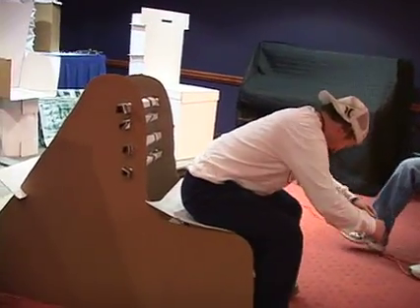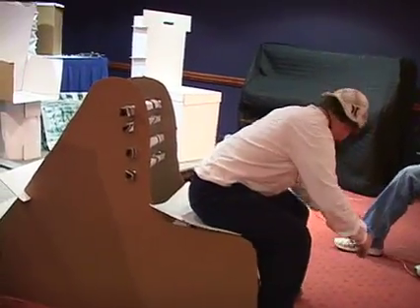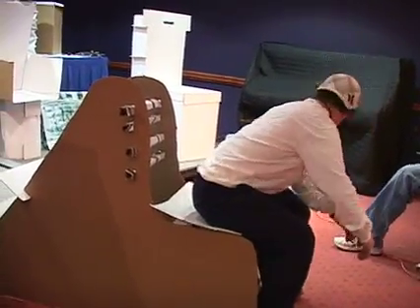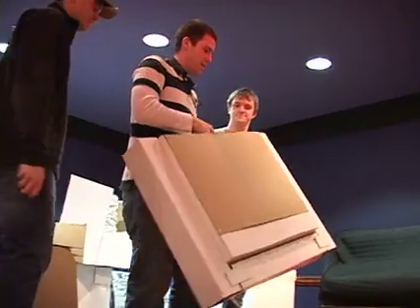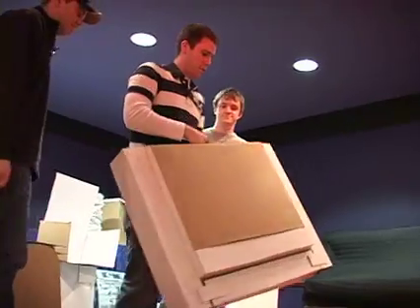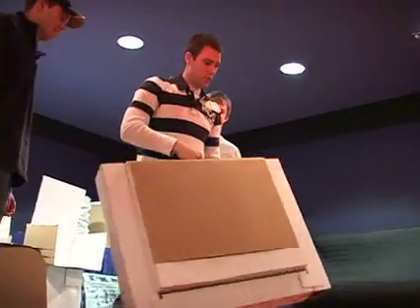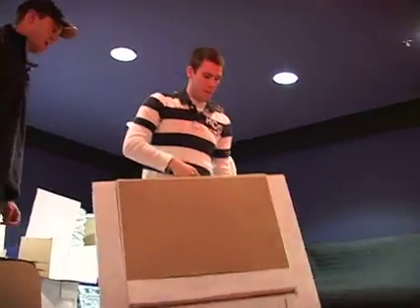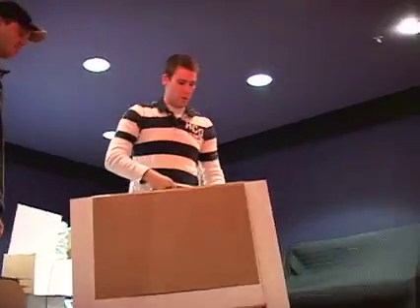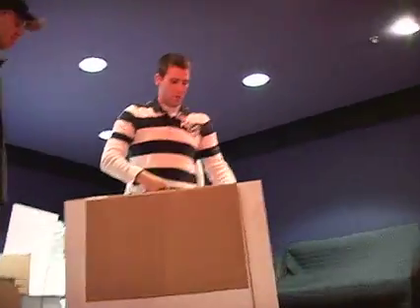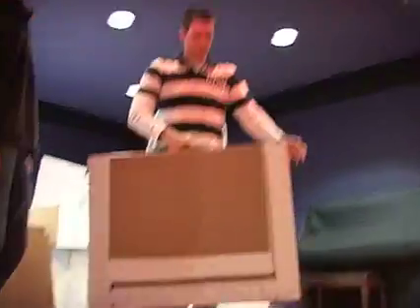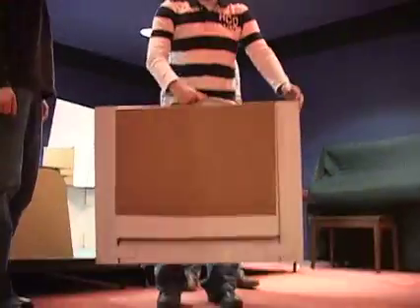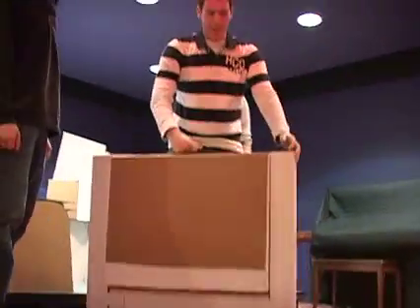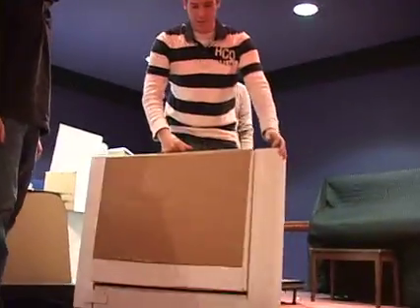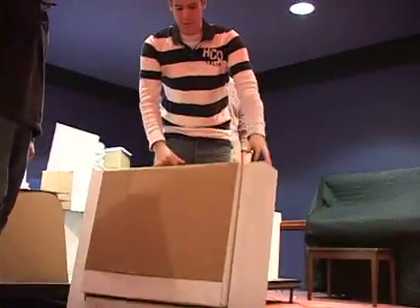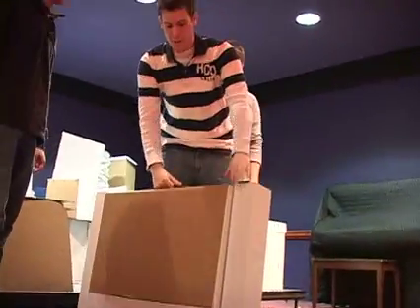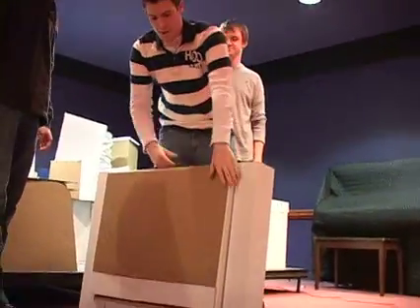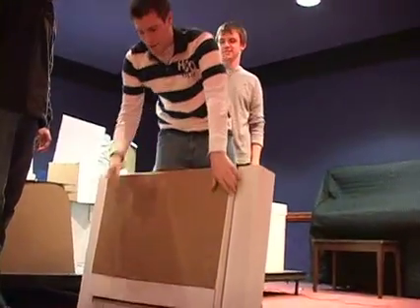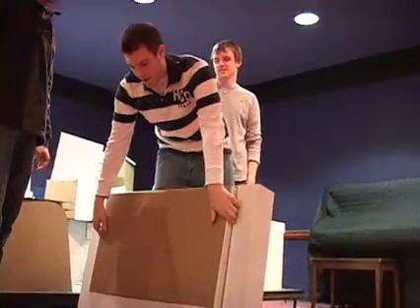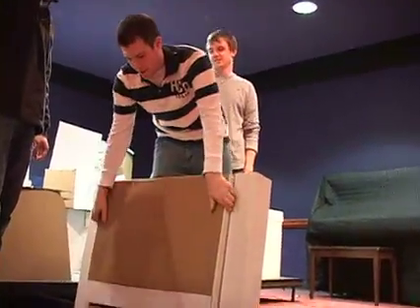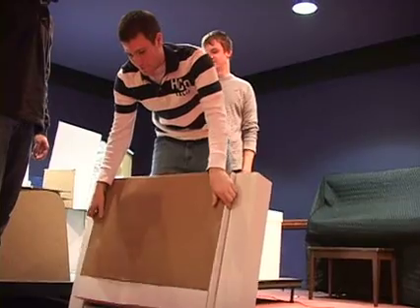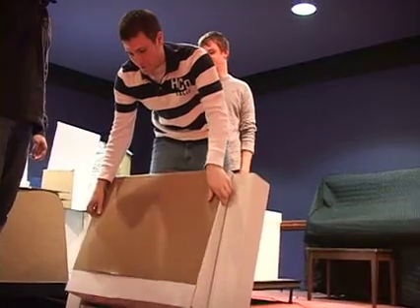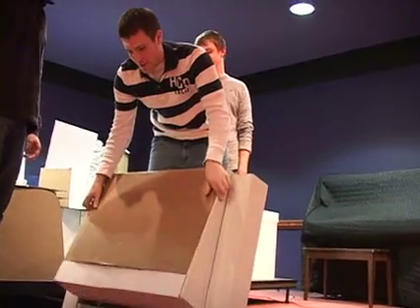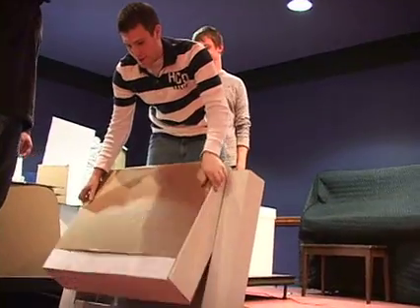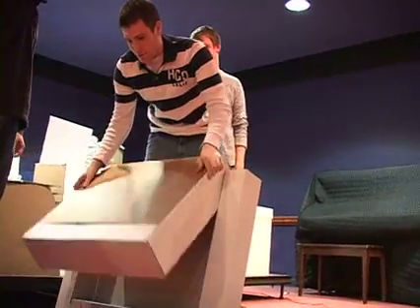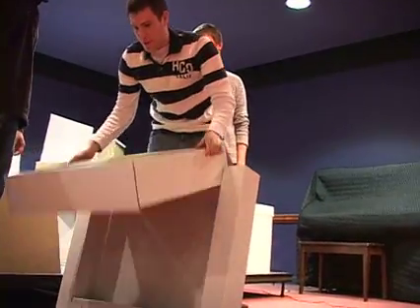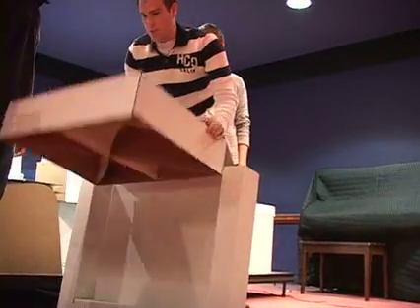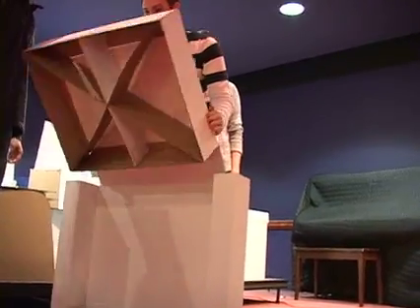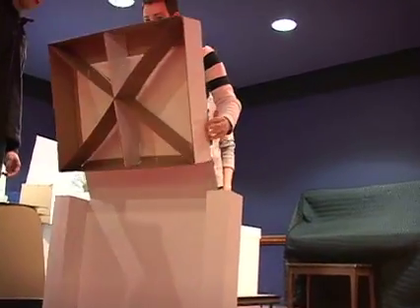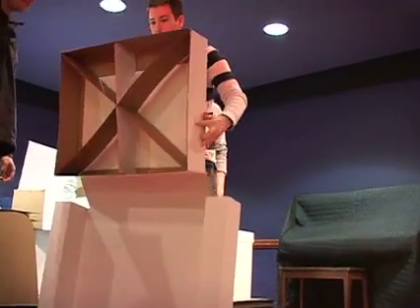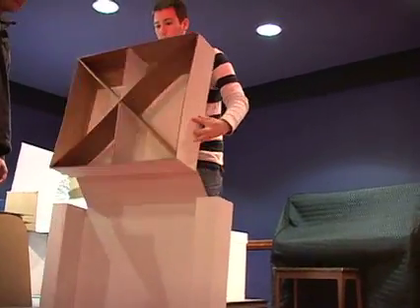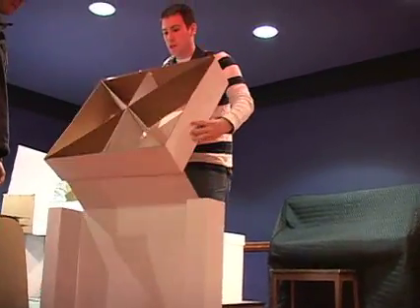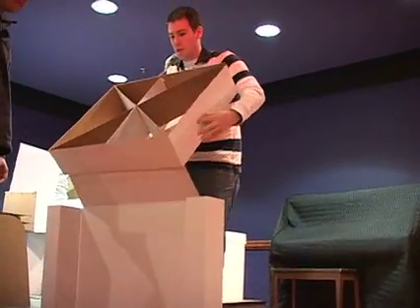It rolls up into a breezy case, and you just hold it.